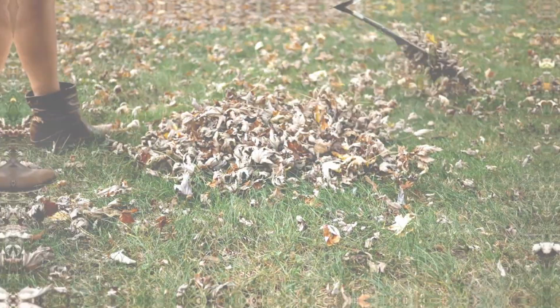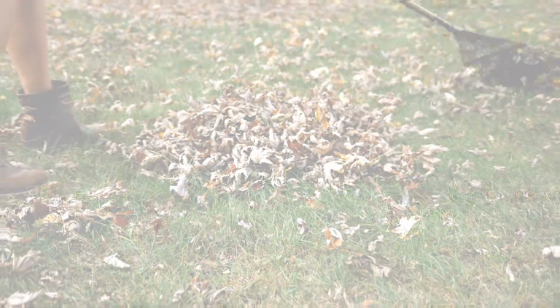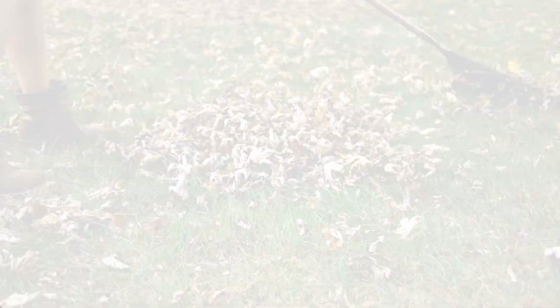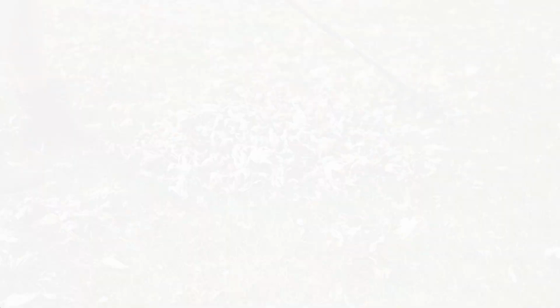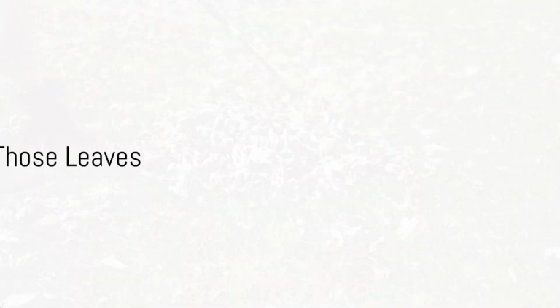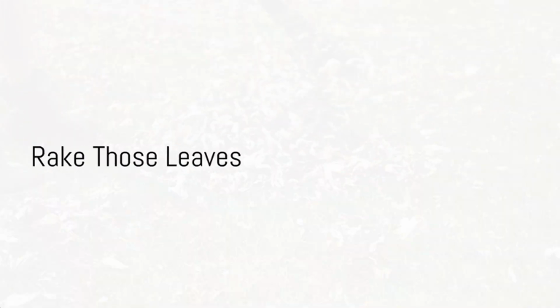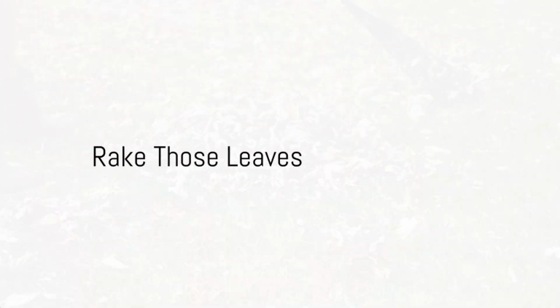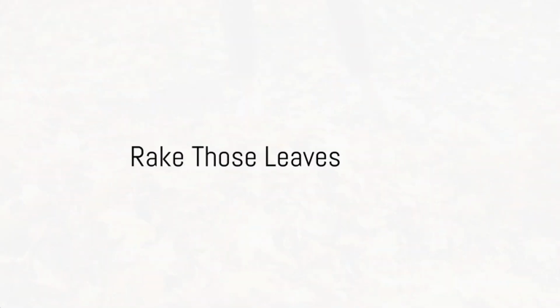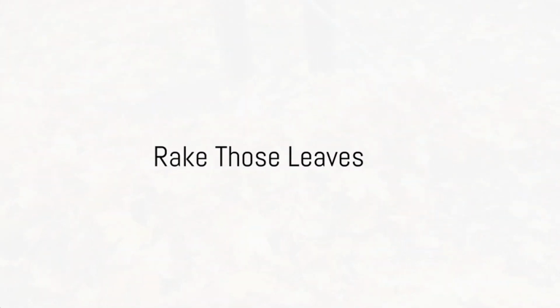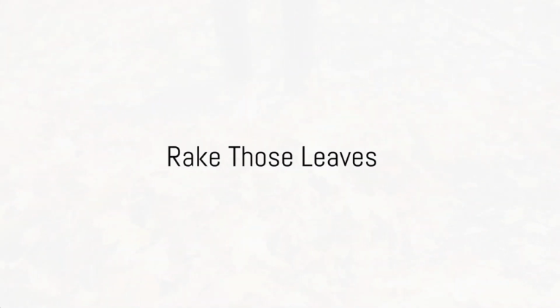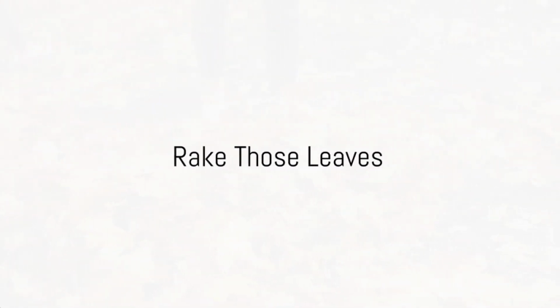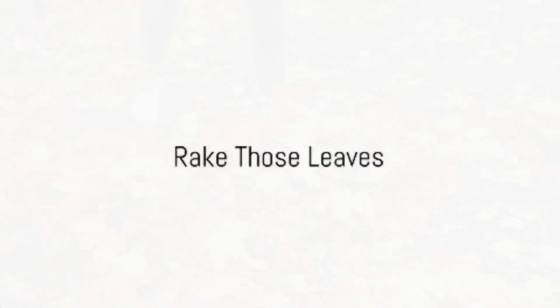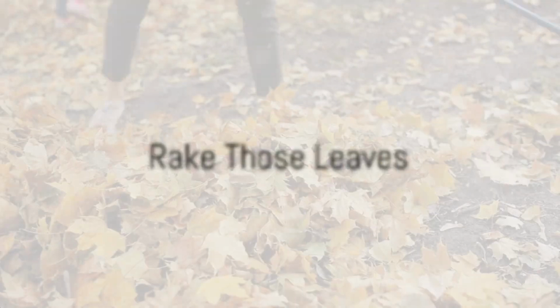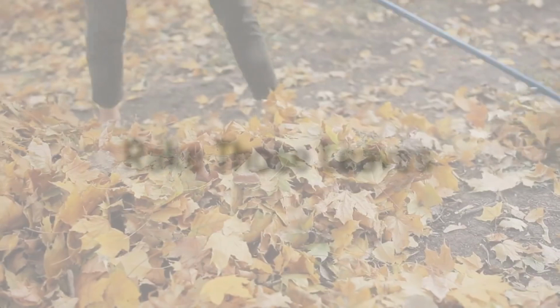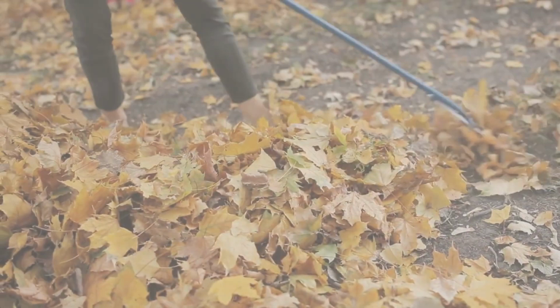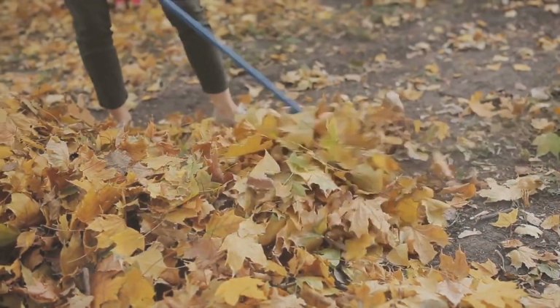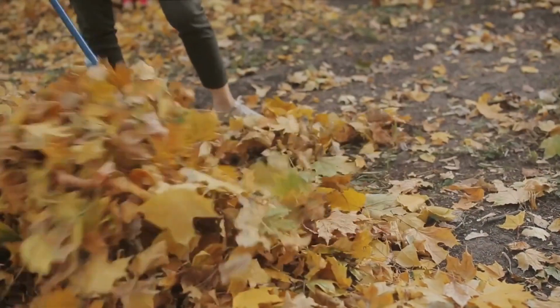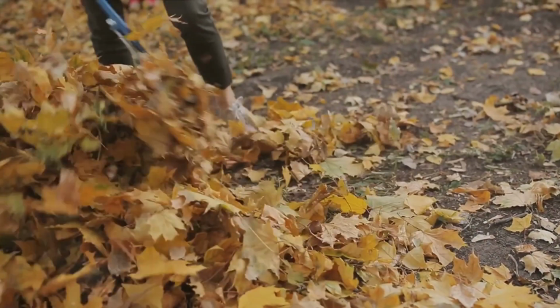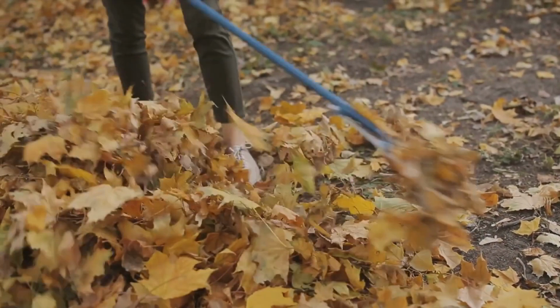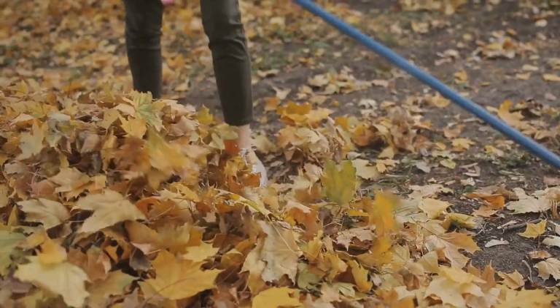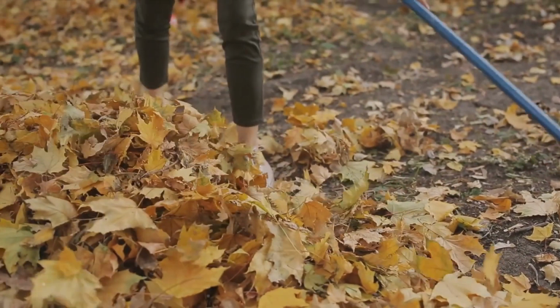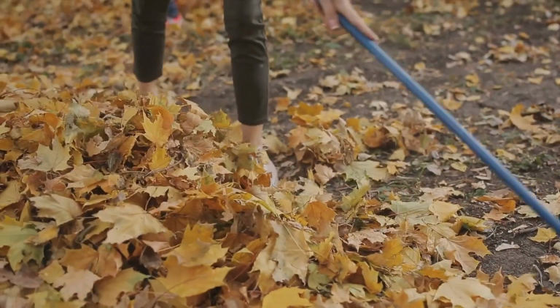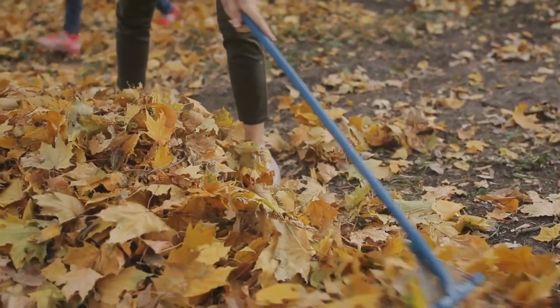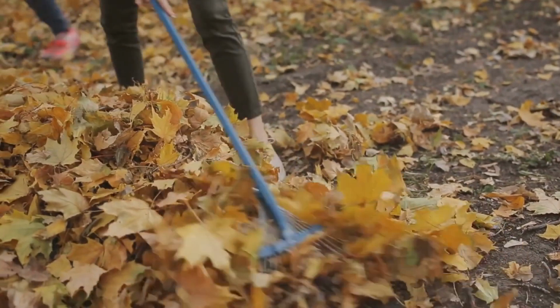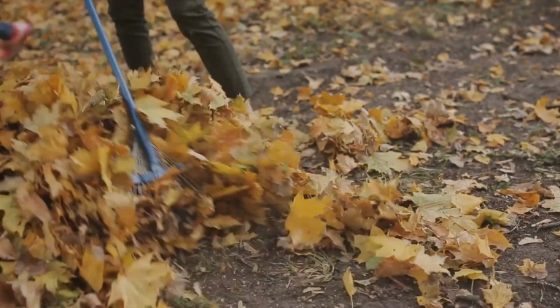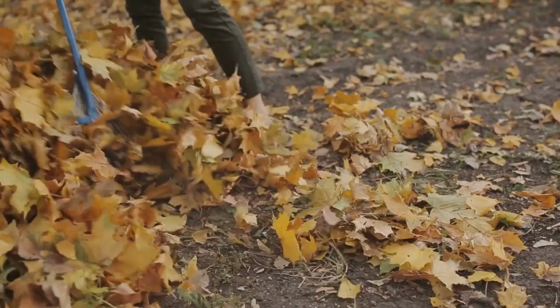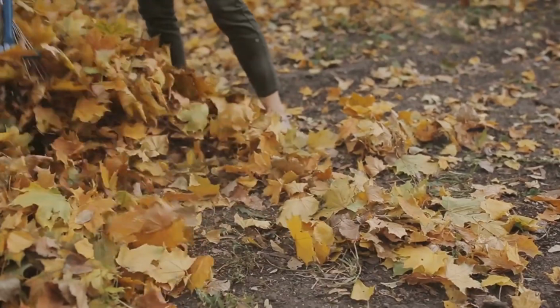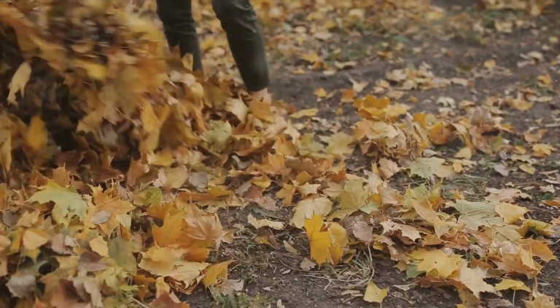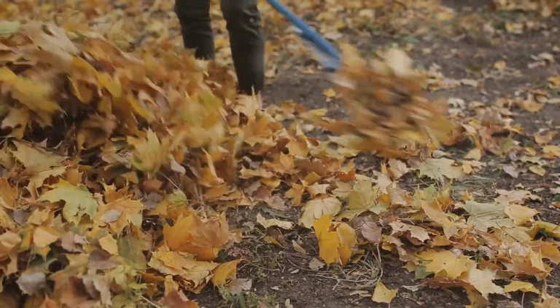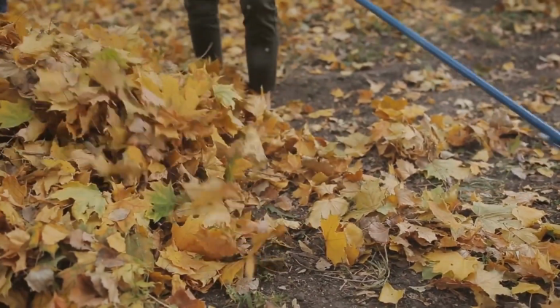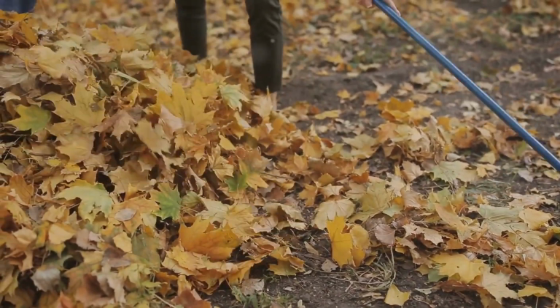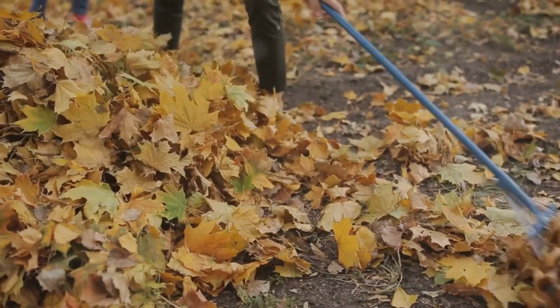Fourthly, rake those leaves. They can smother your lawn if left unchecked. Consider mulching them with a lawnmower for added nutrients.